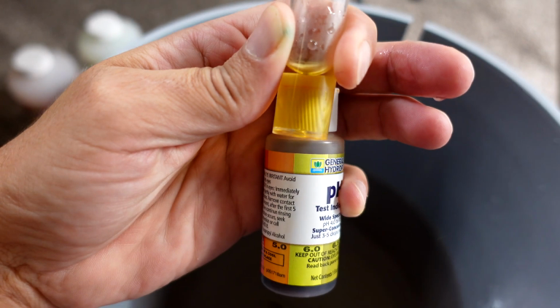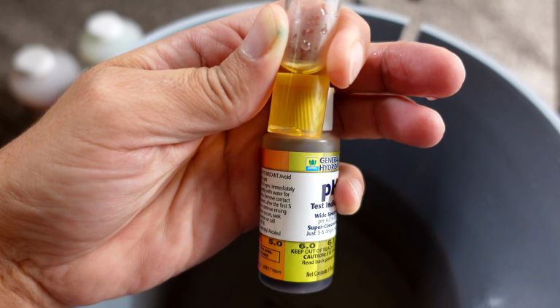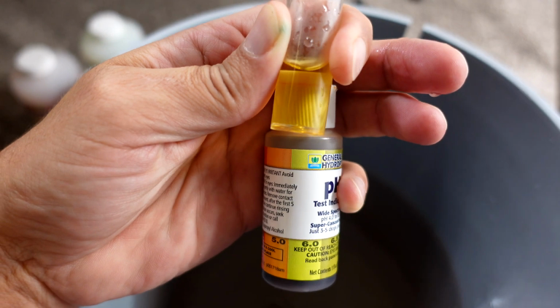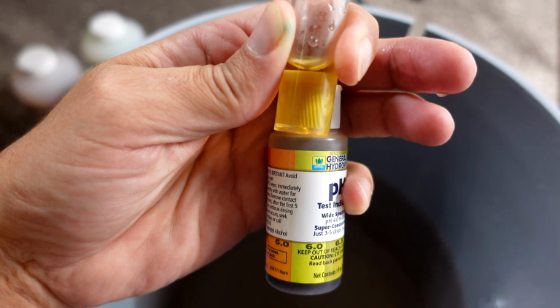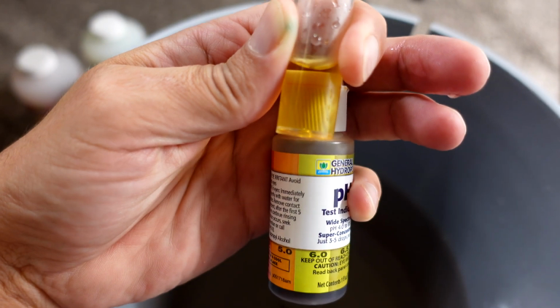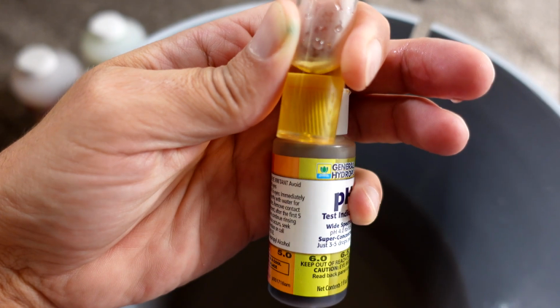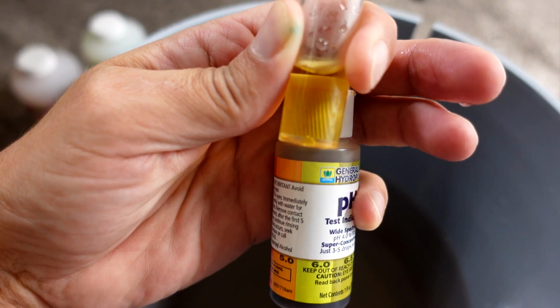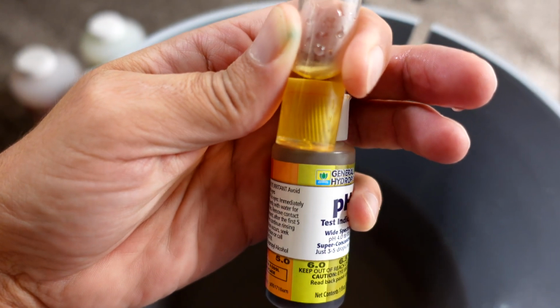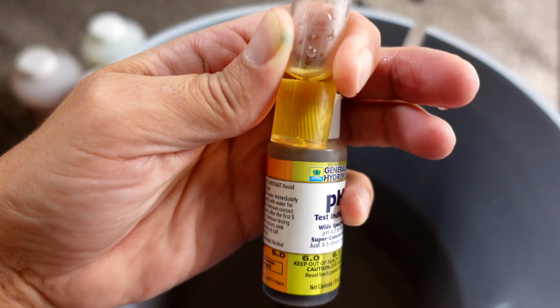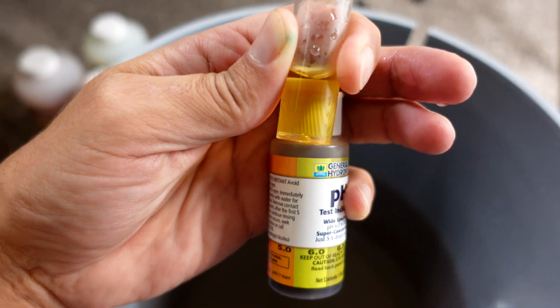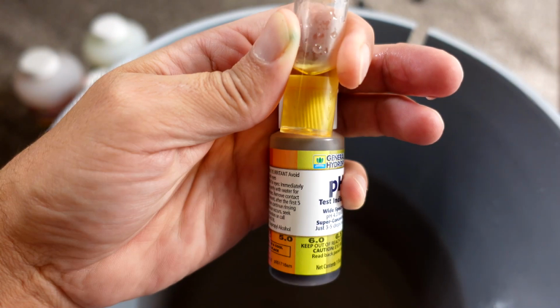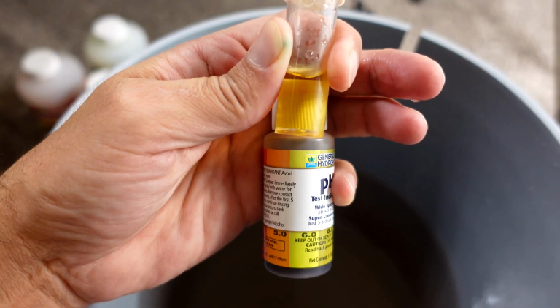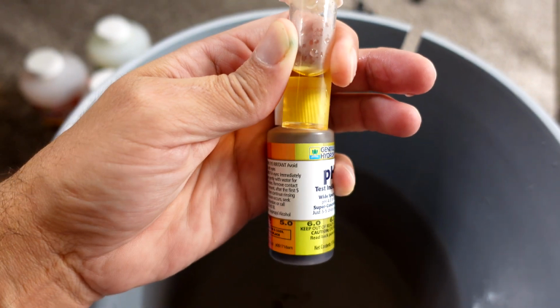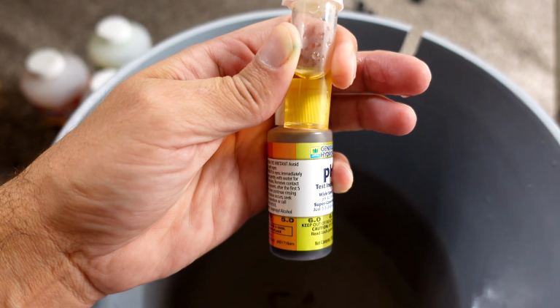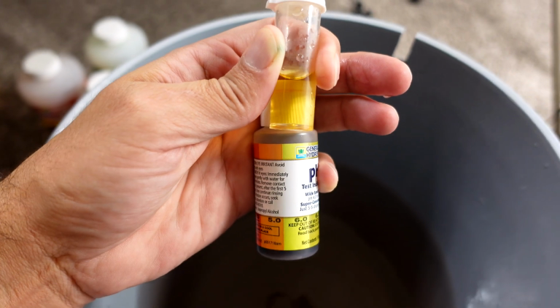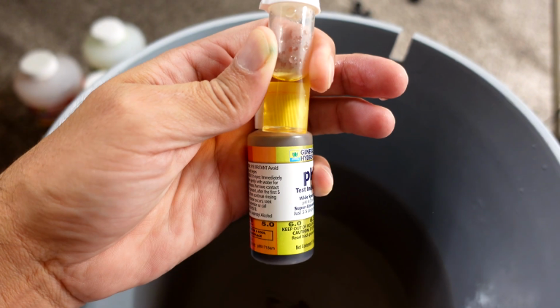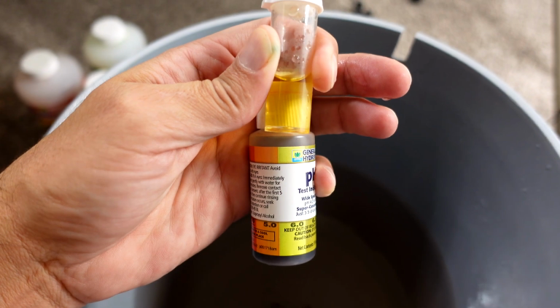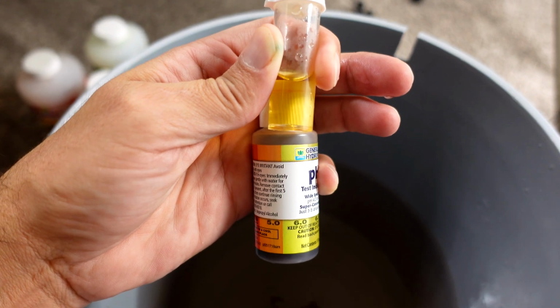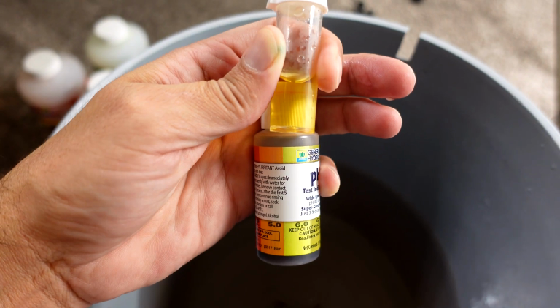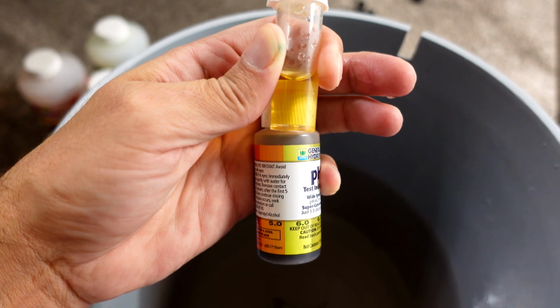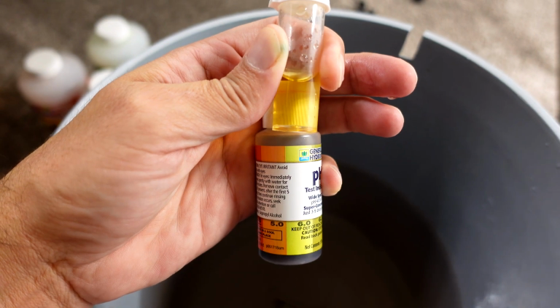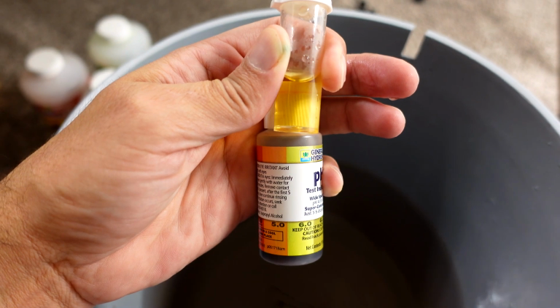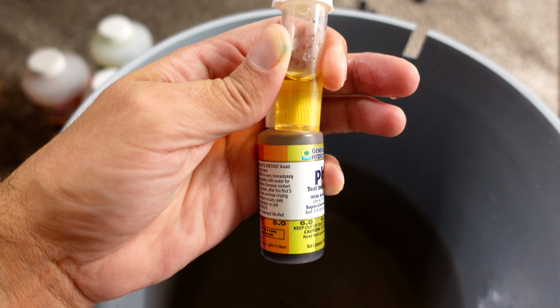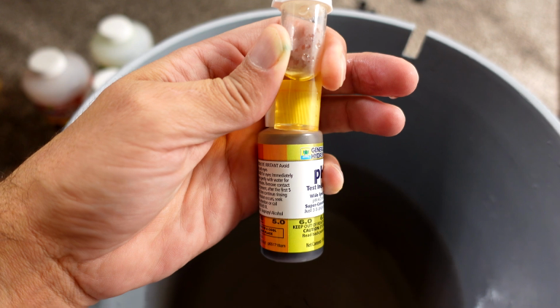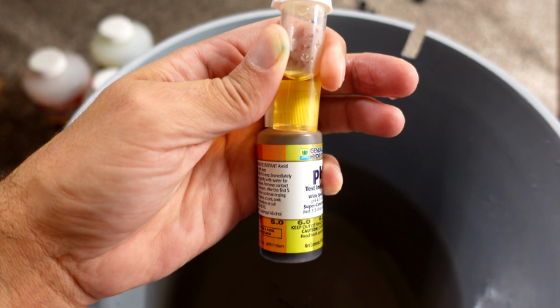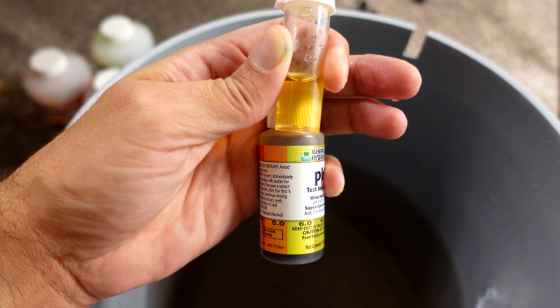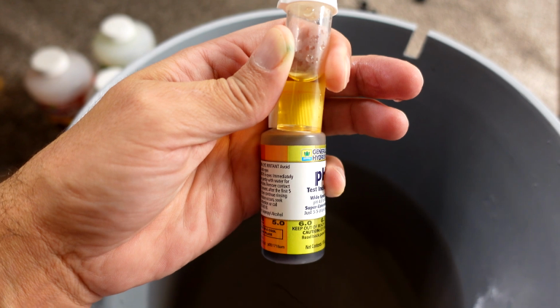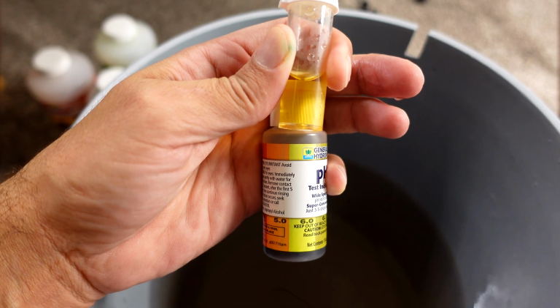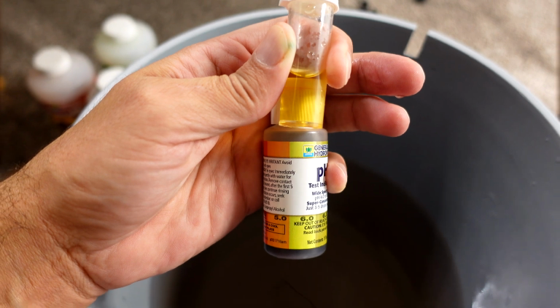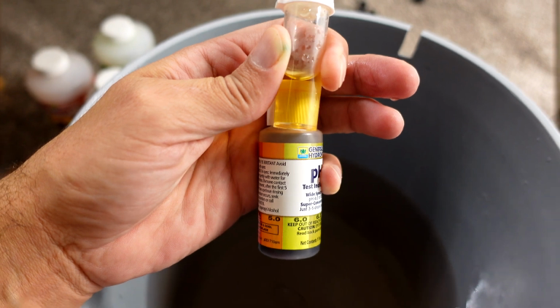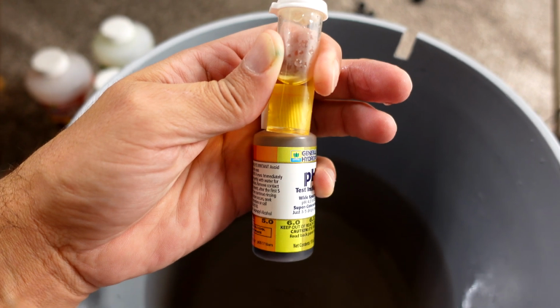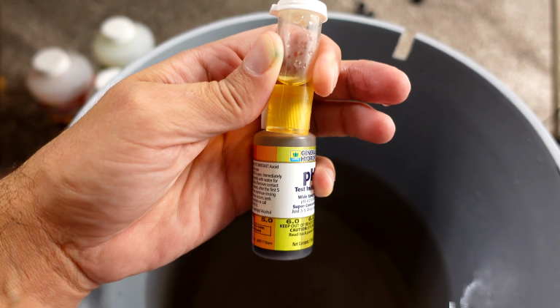3 ml of pH up and it looks like we are right in the range where we want to be.